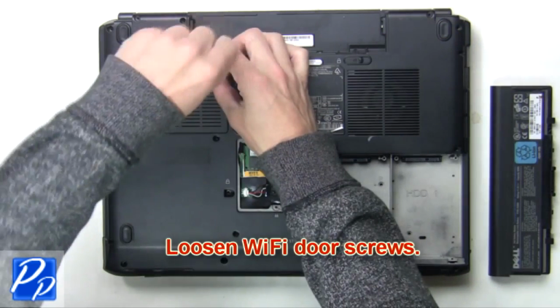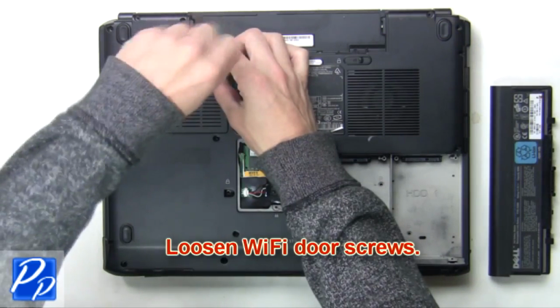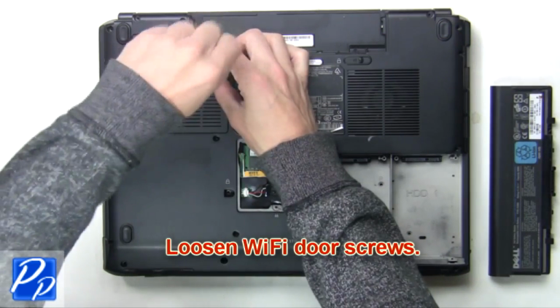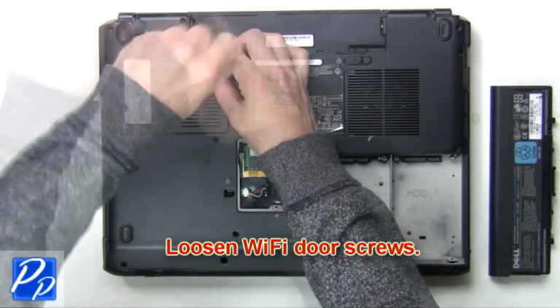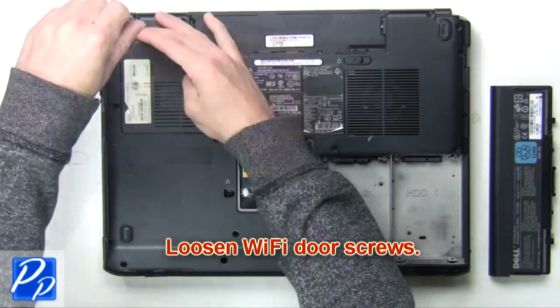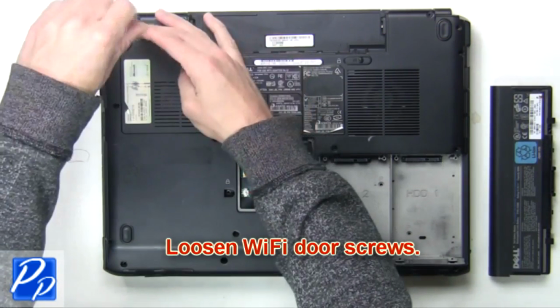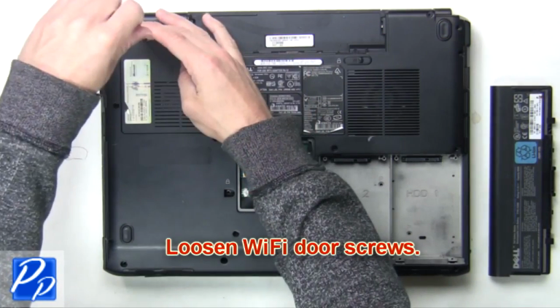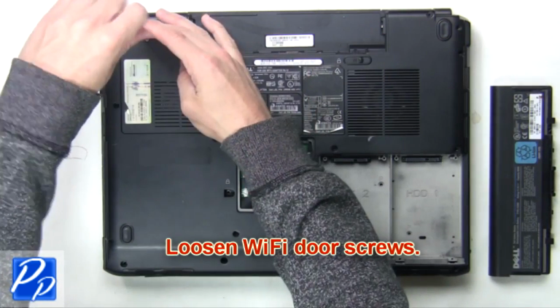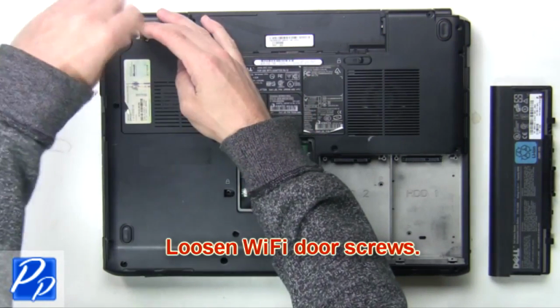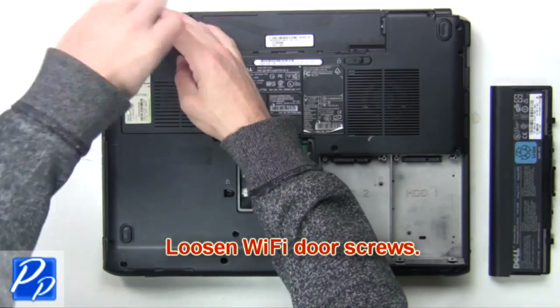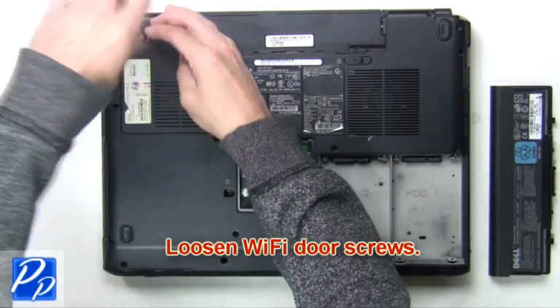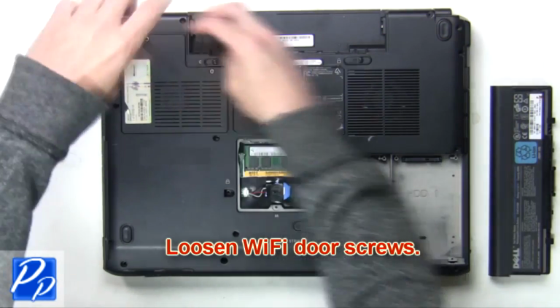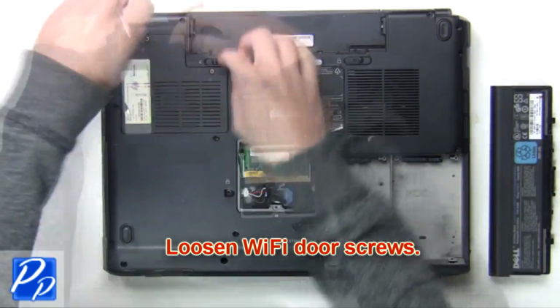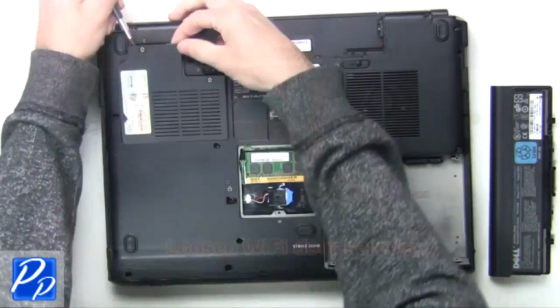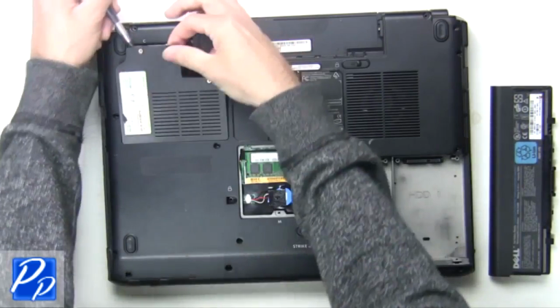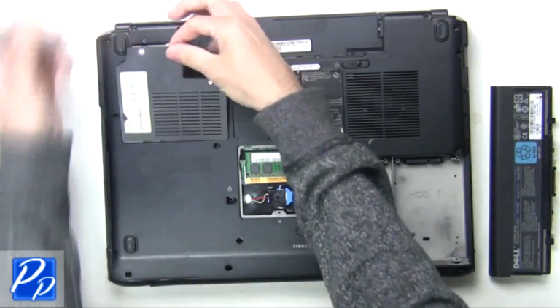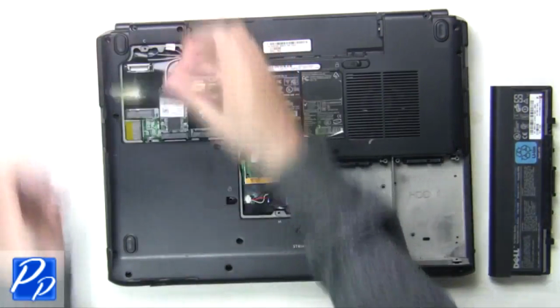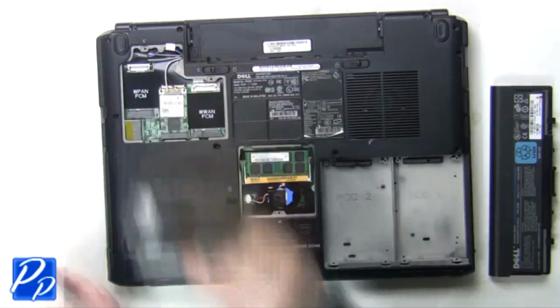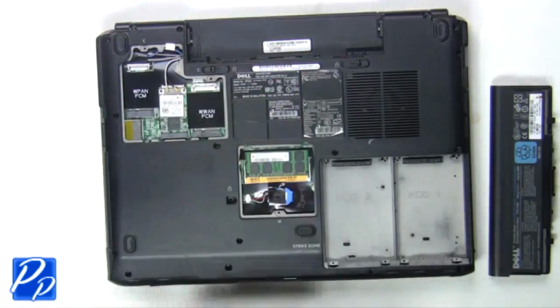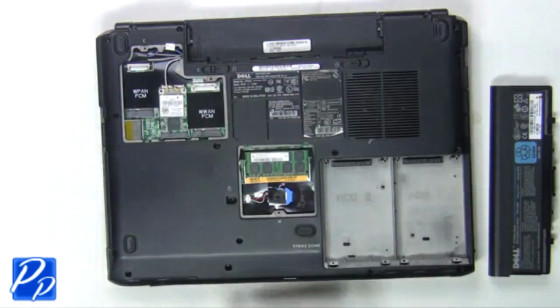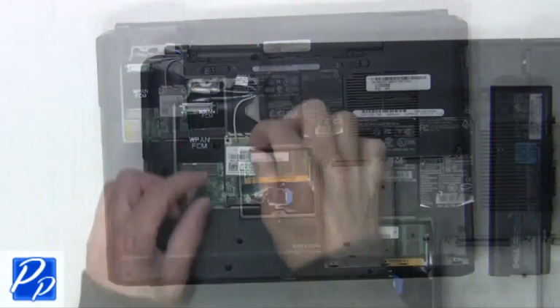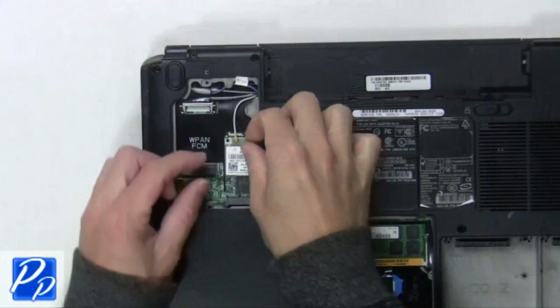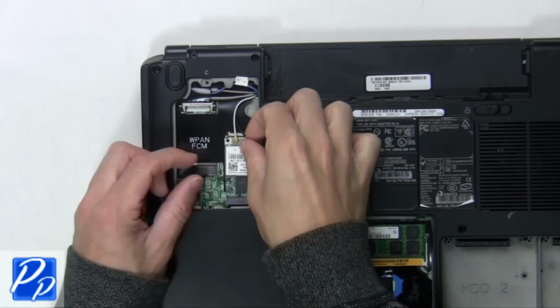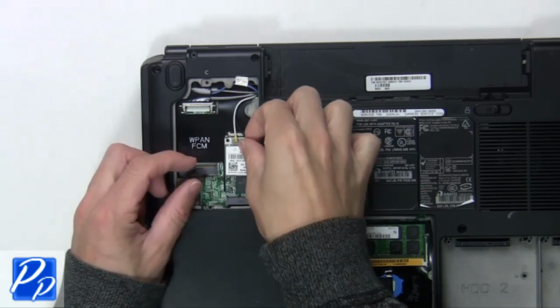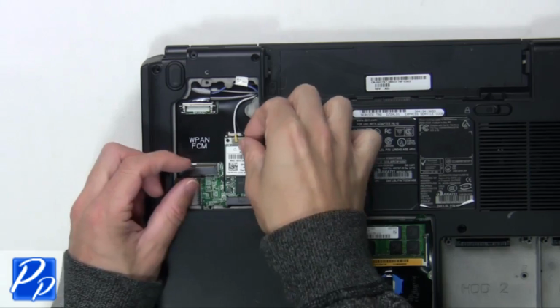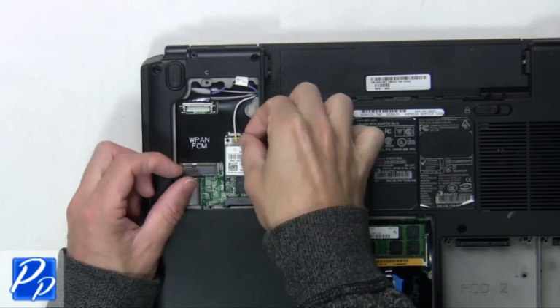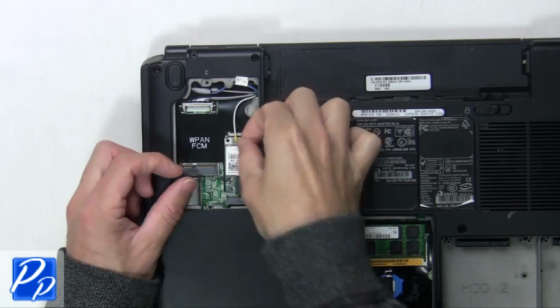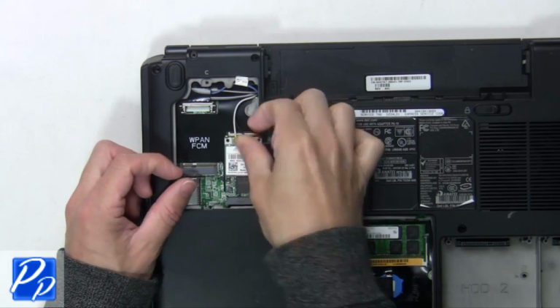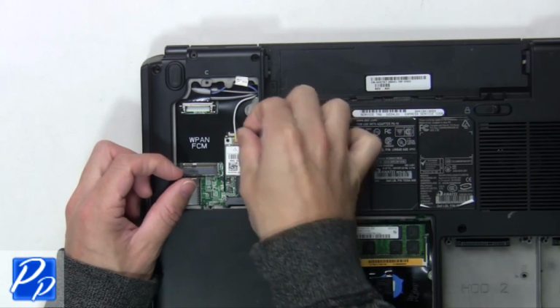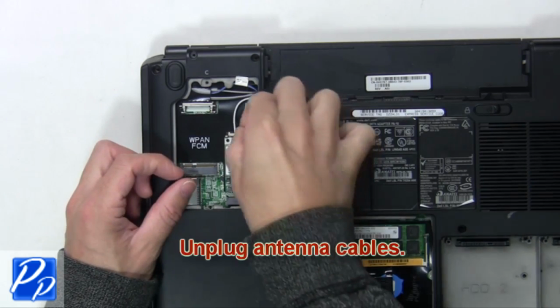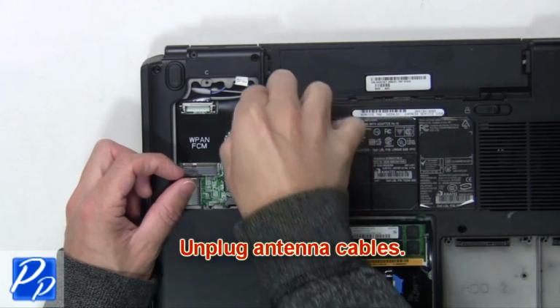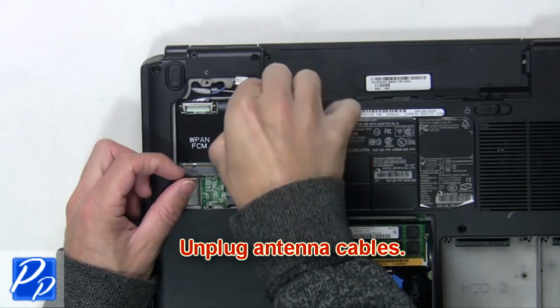Loosen the Wi-Fi door screws. Now unplug the antenna cables.